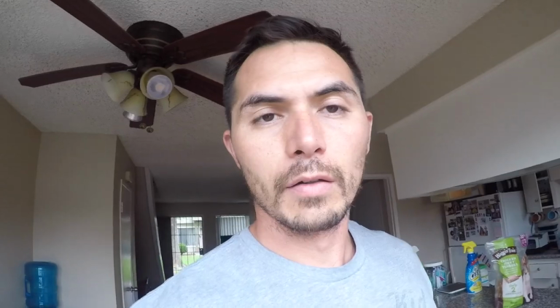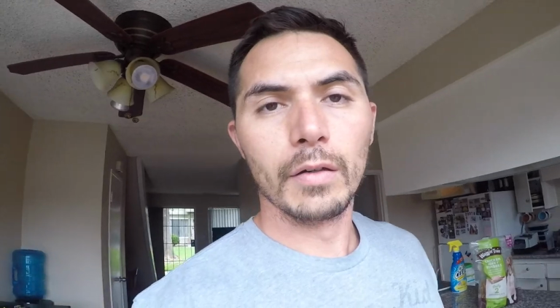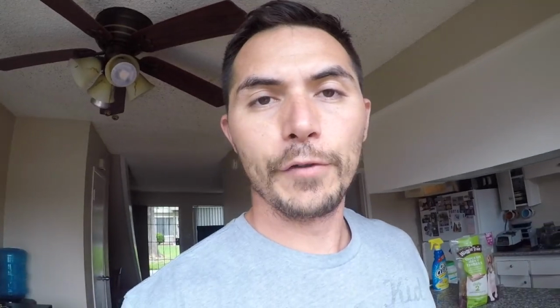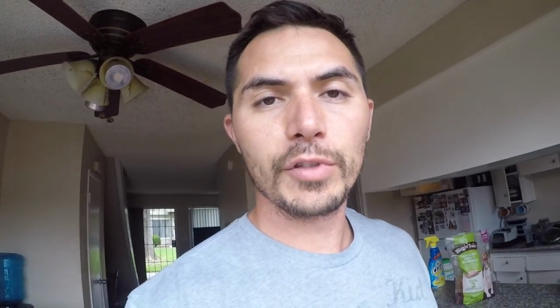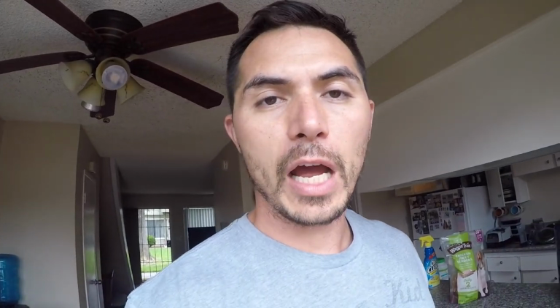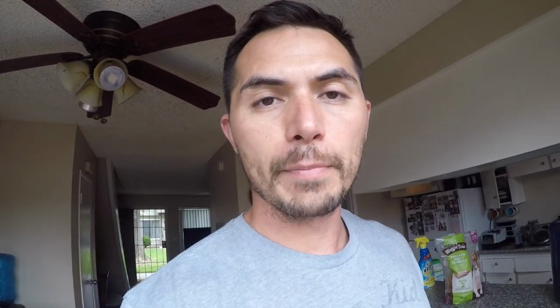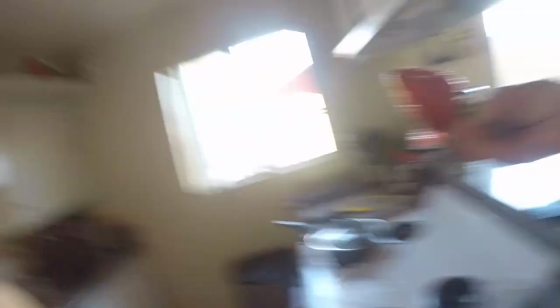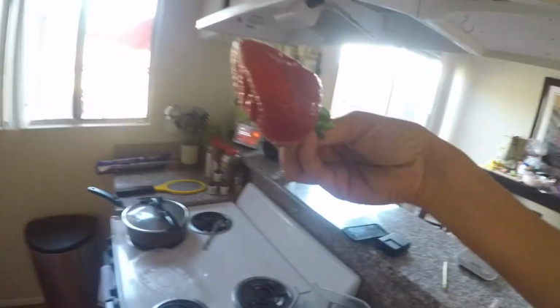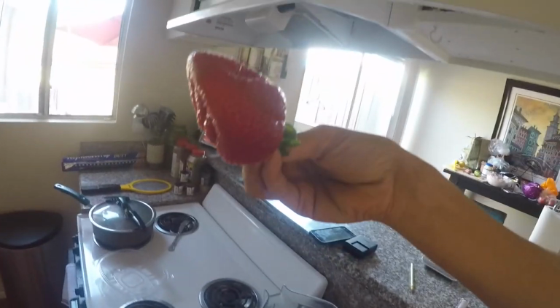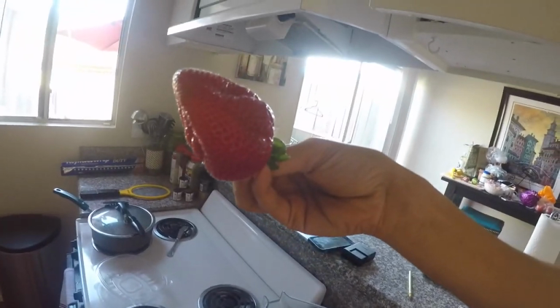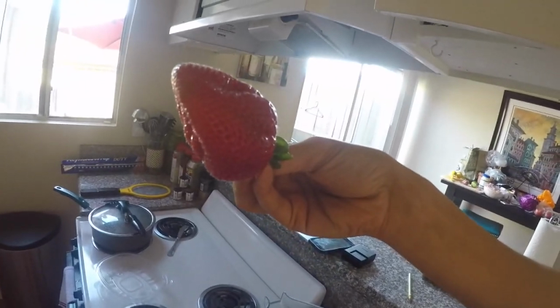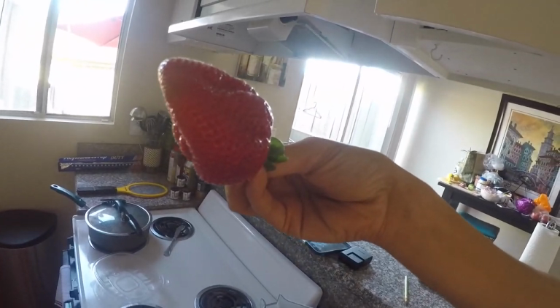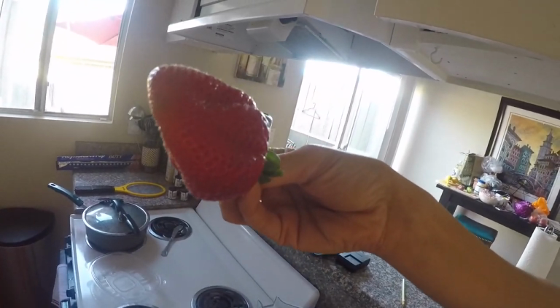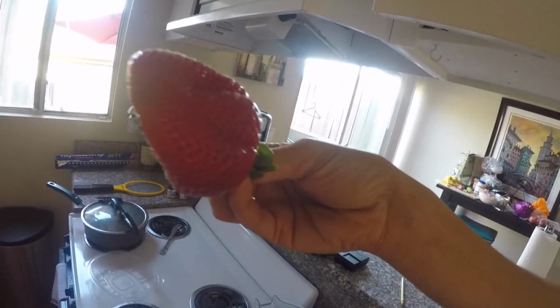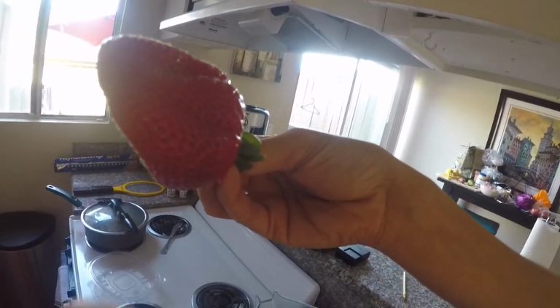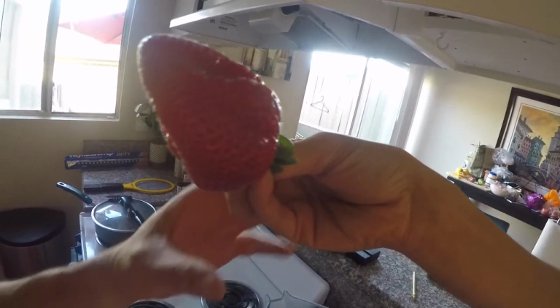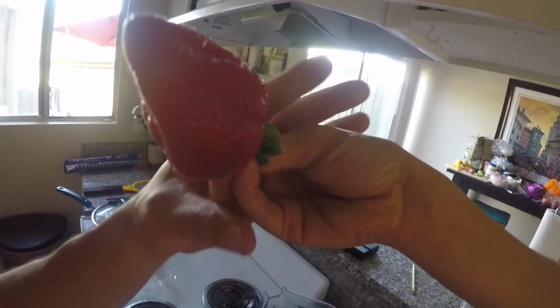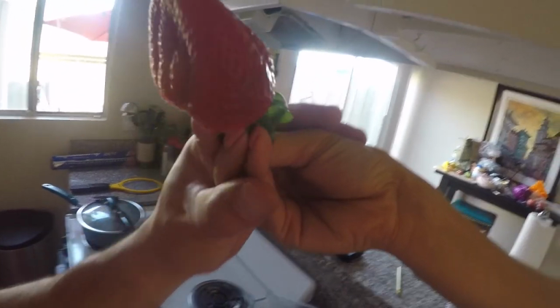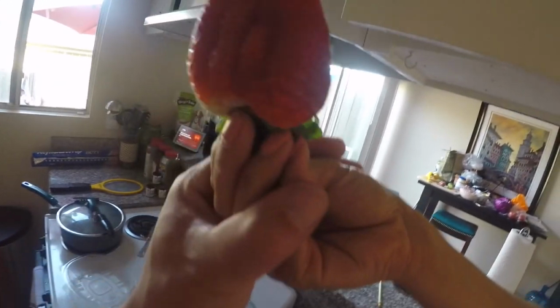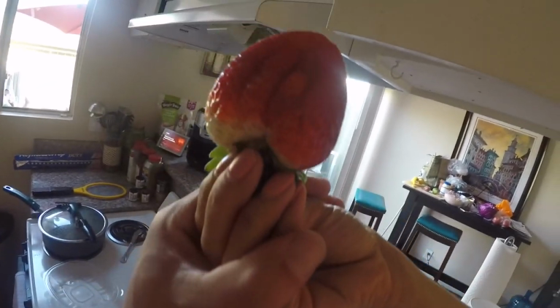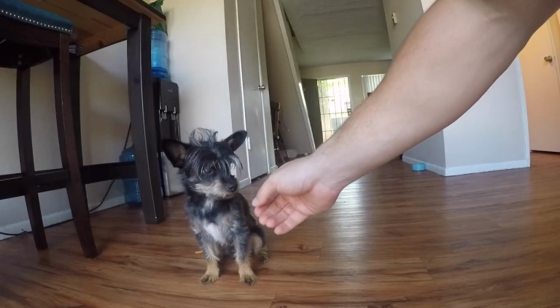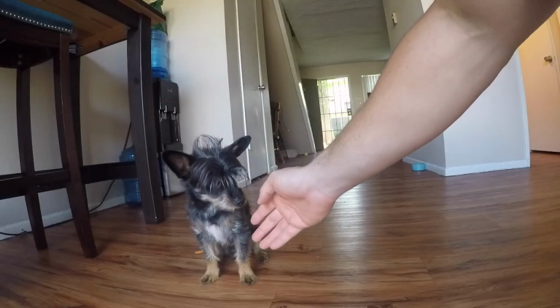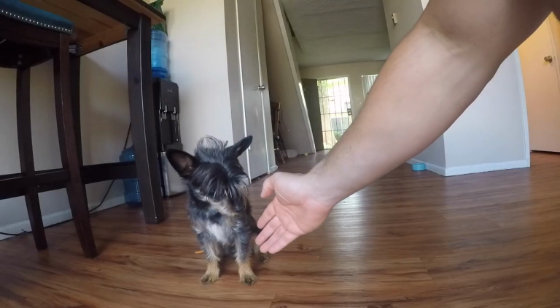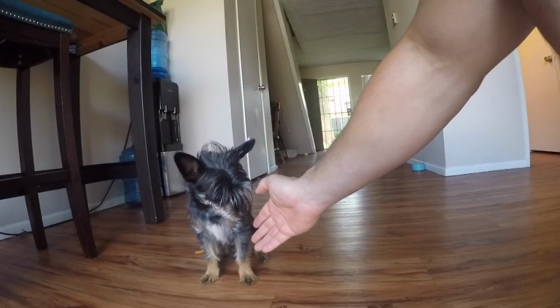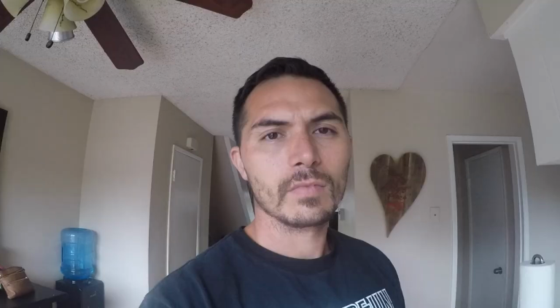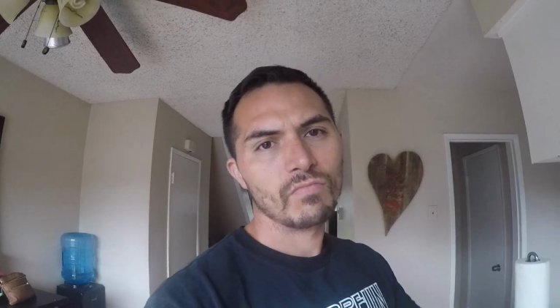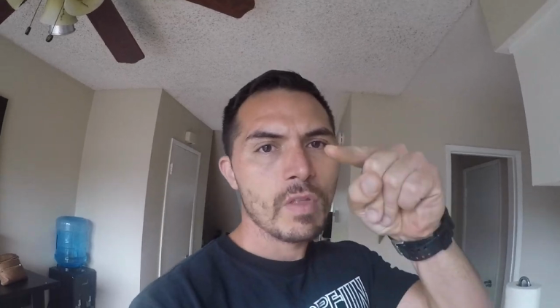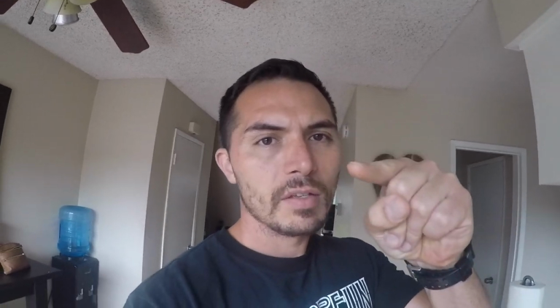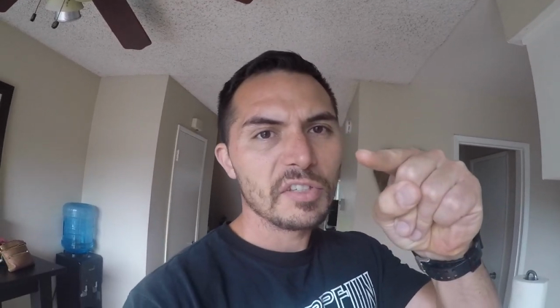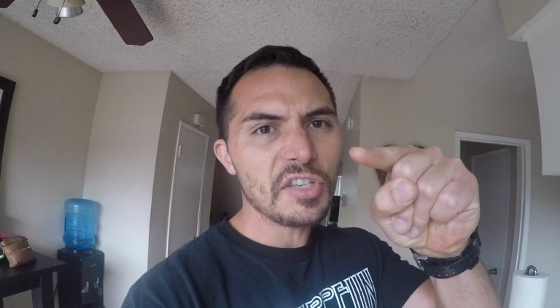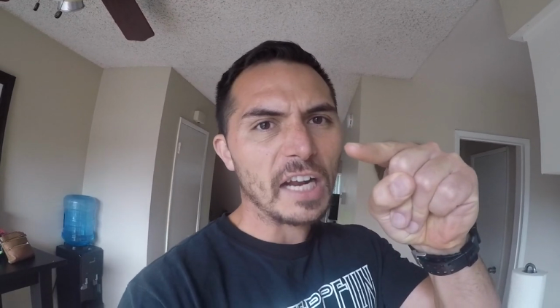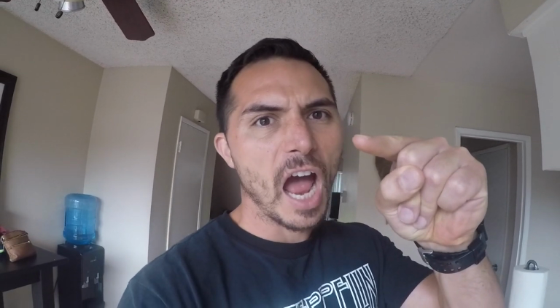Food time. Whoa, look at the size of that. That is not normal. Snack time.